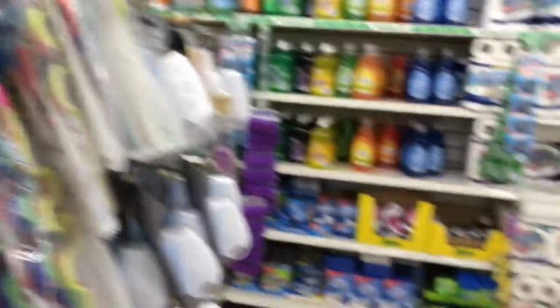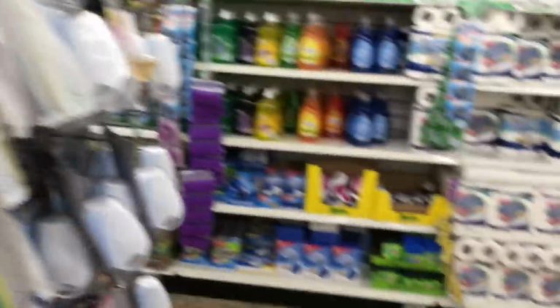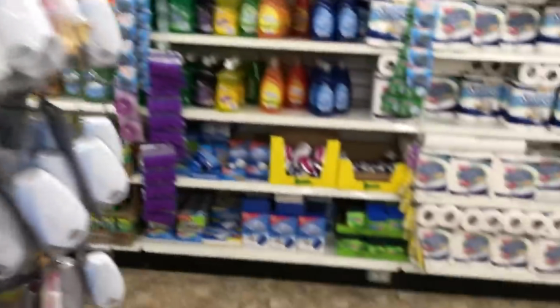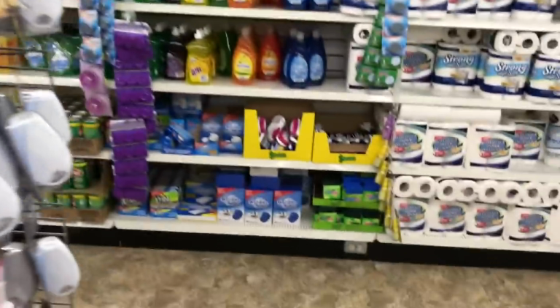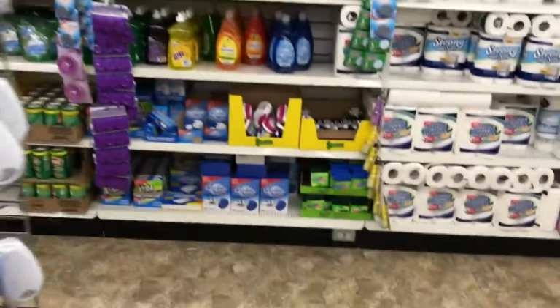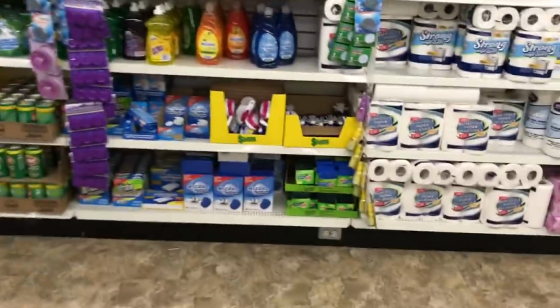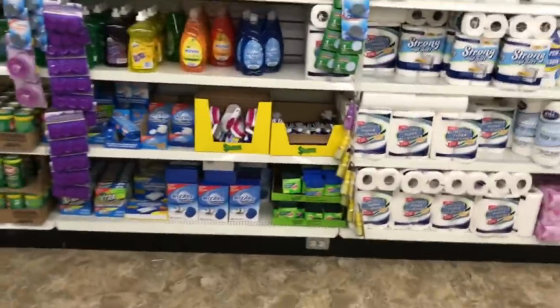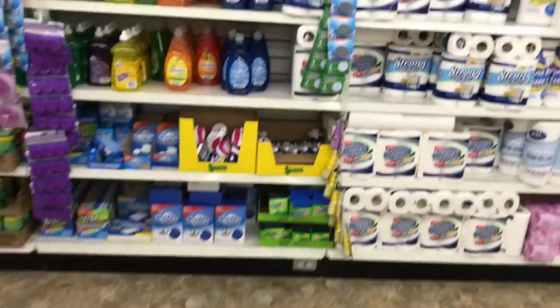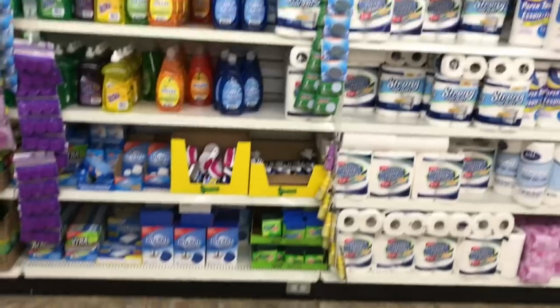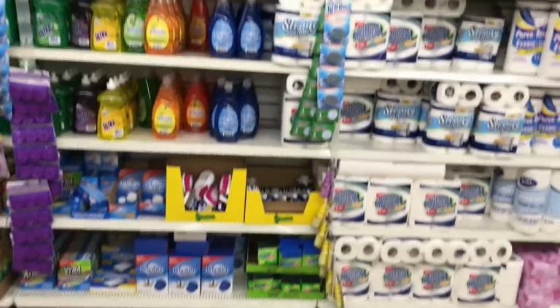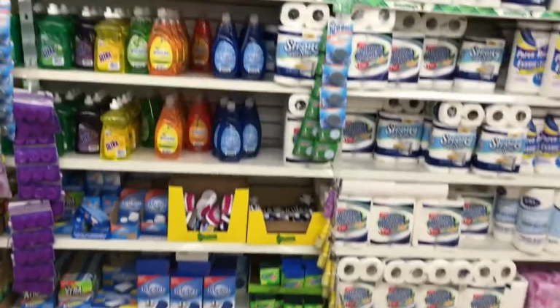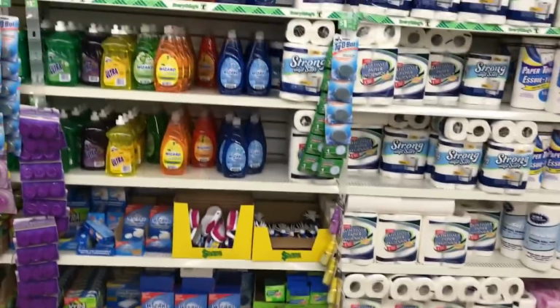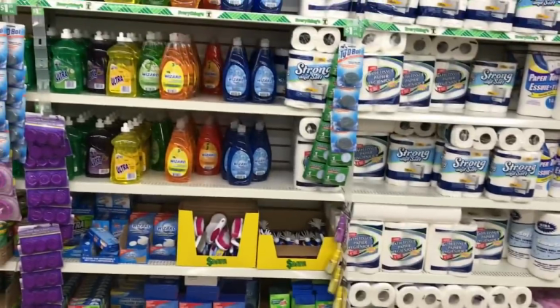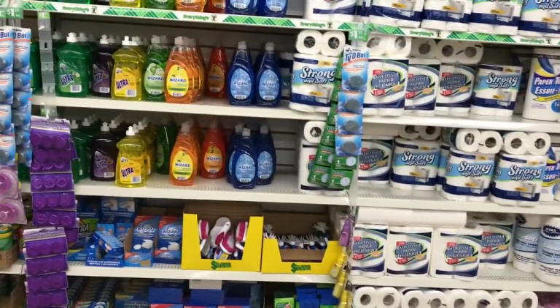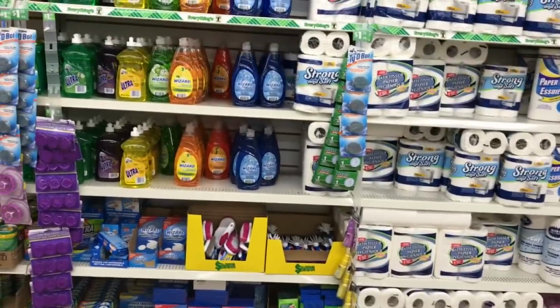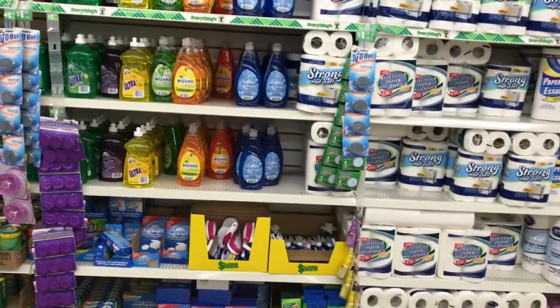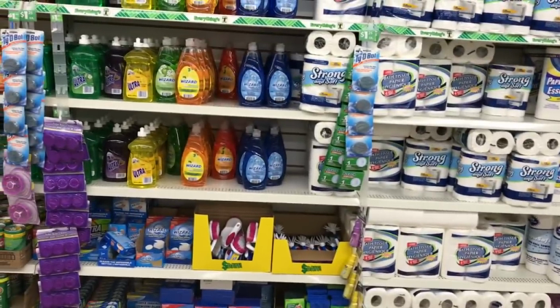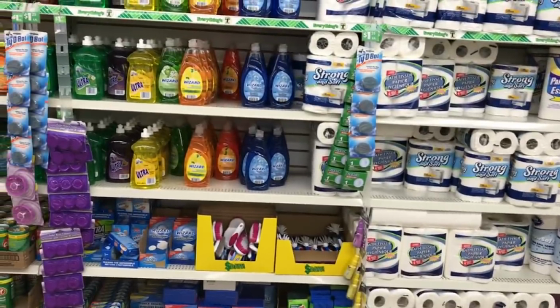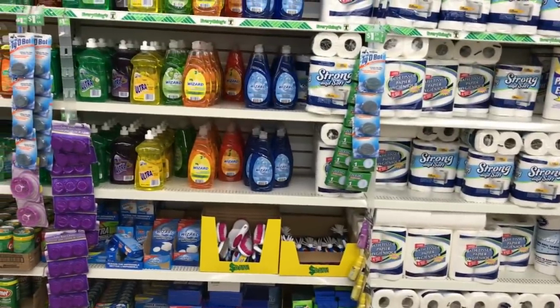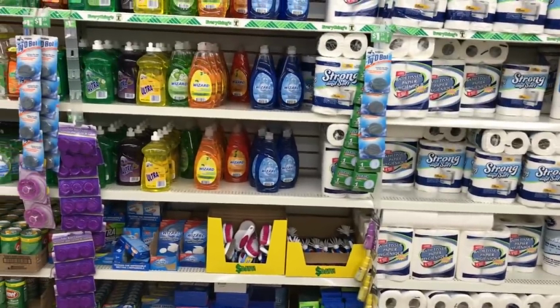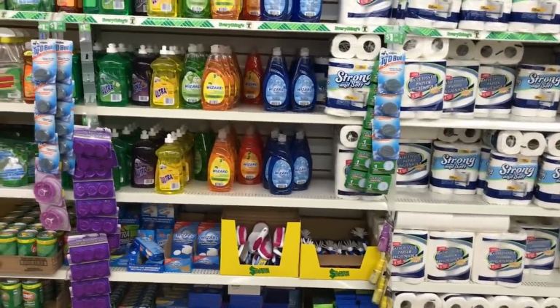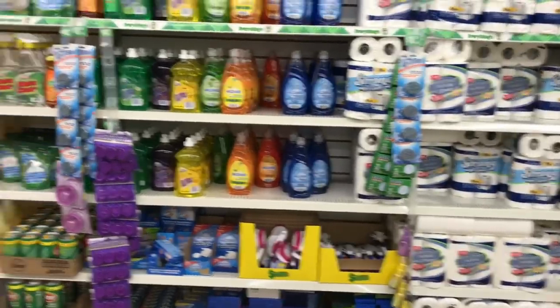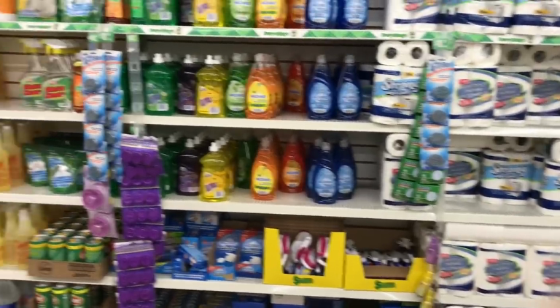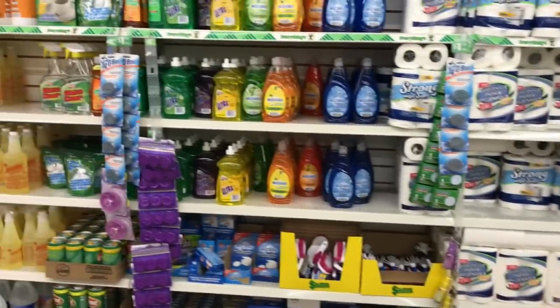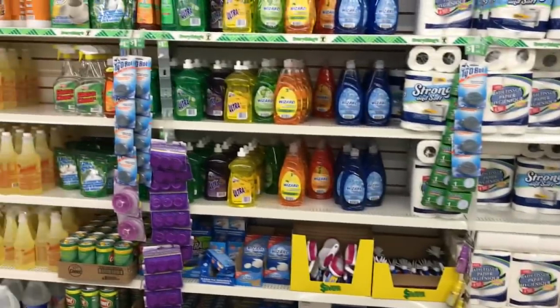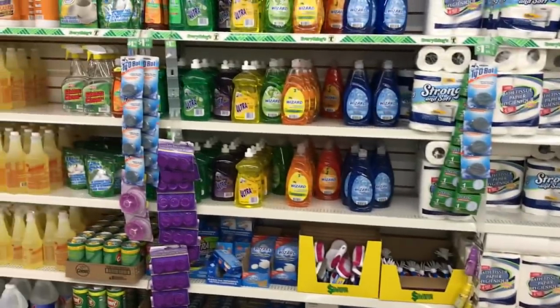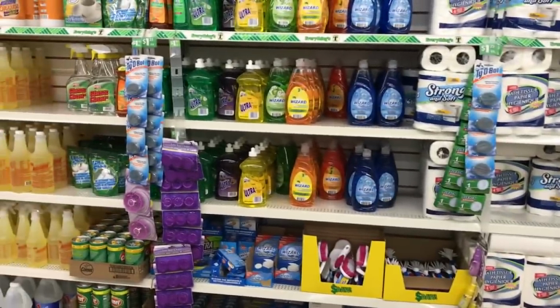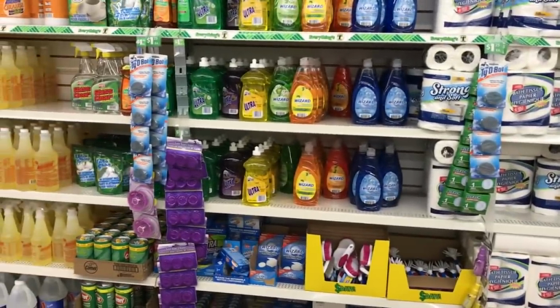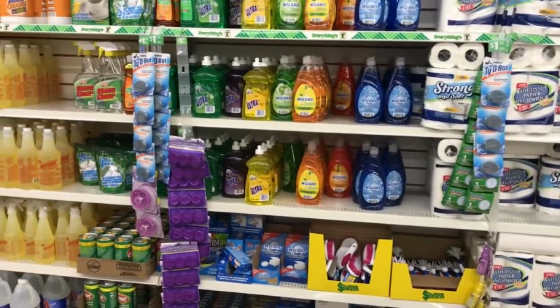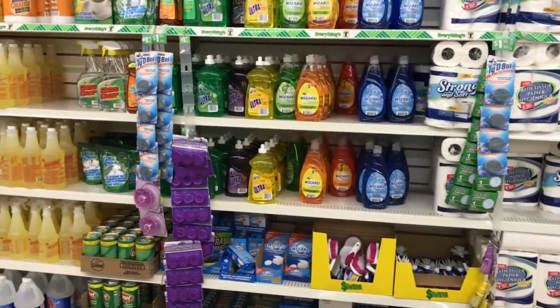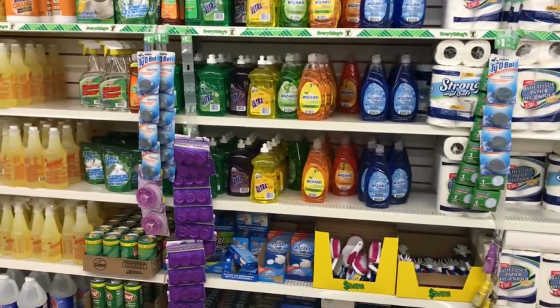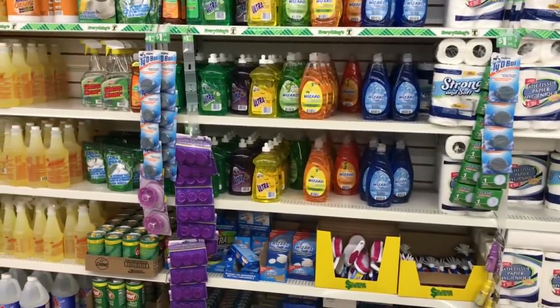By the way, if you want to try a dish soap from the Dollar Tree, try the Blue Wizard. It works really well.